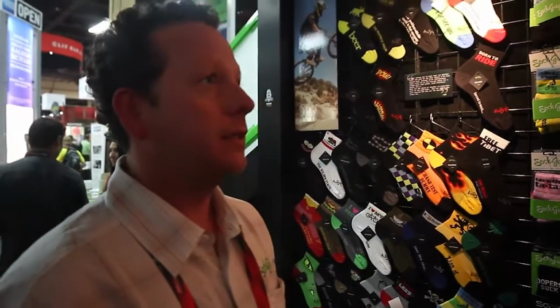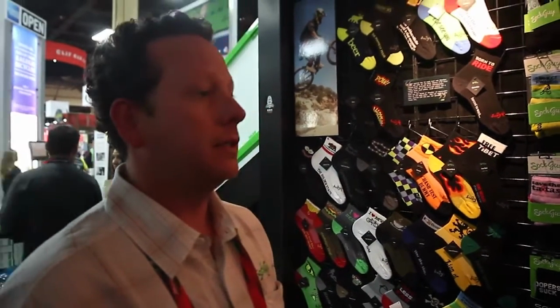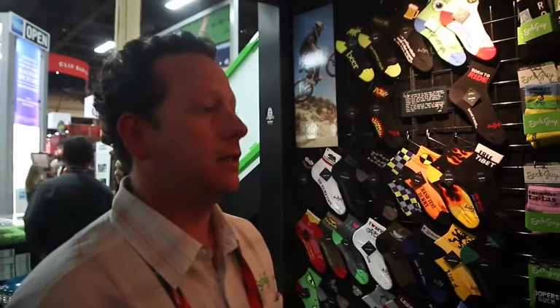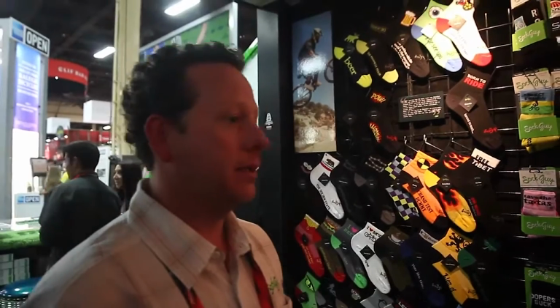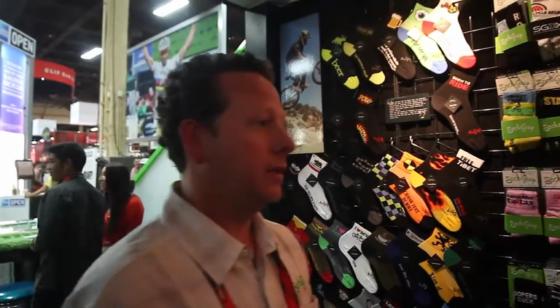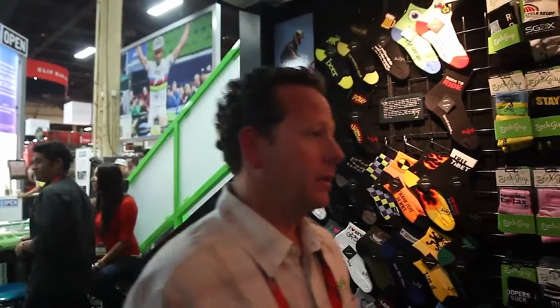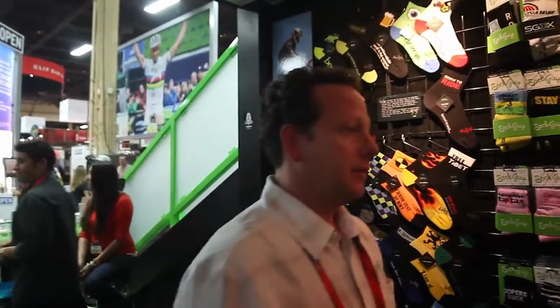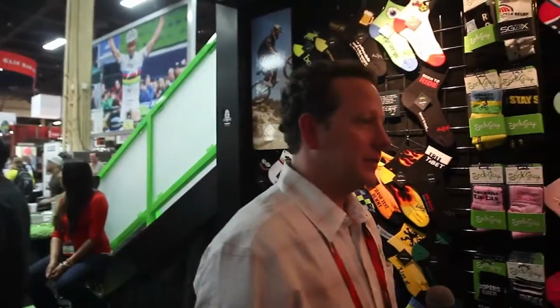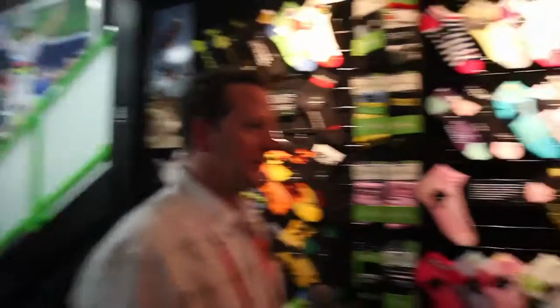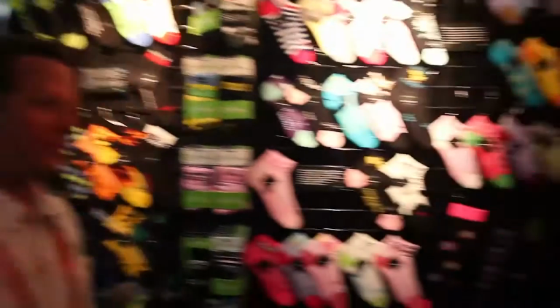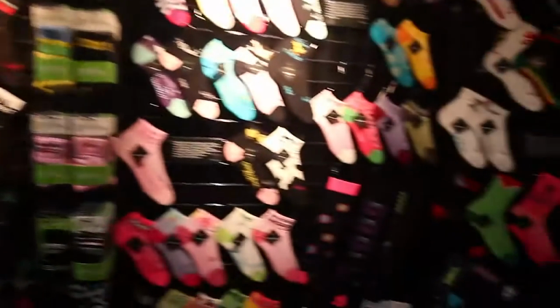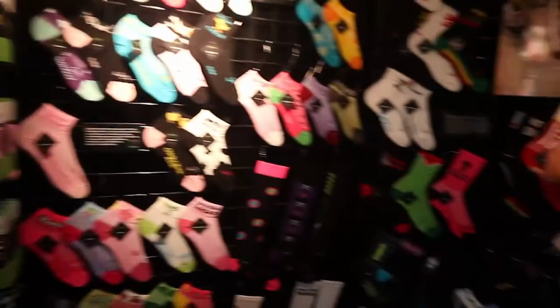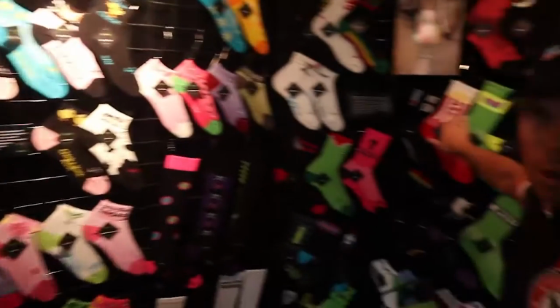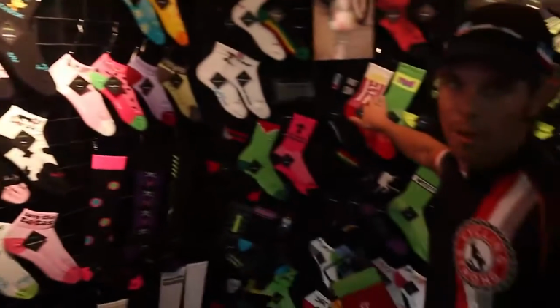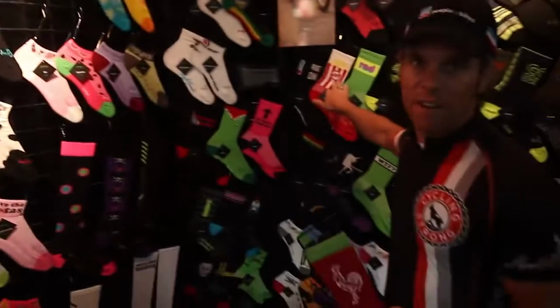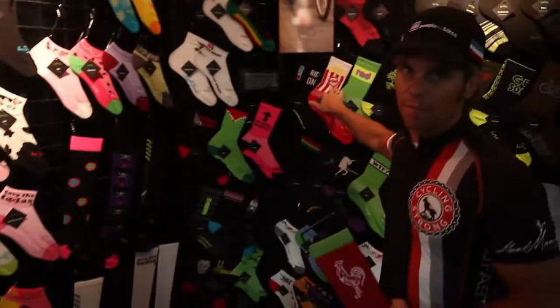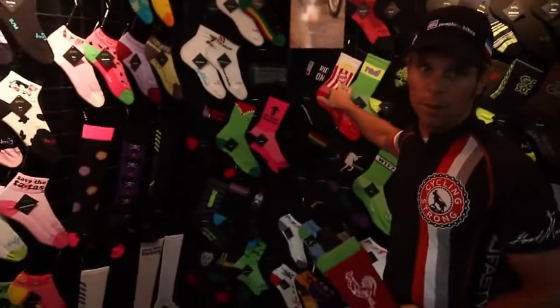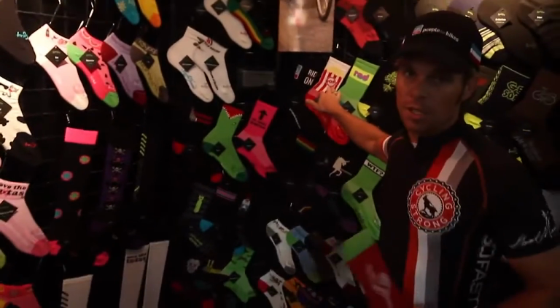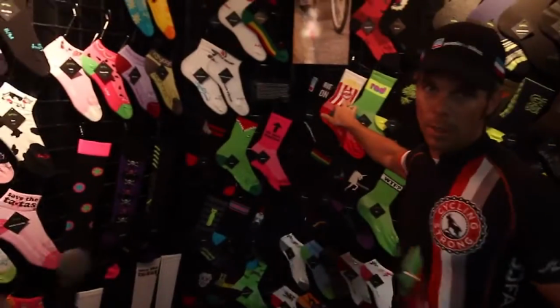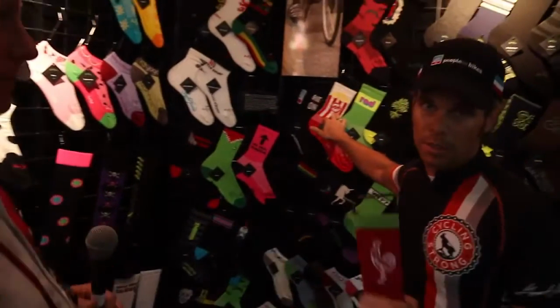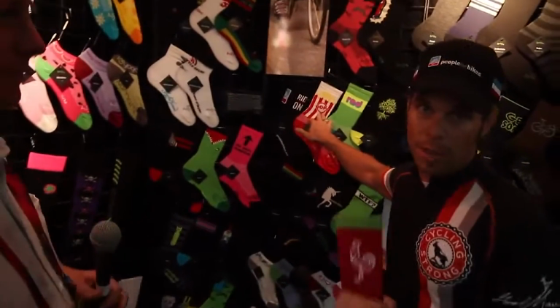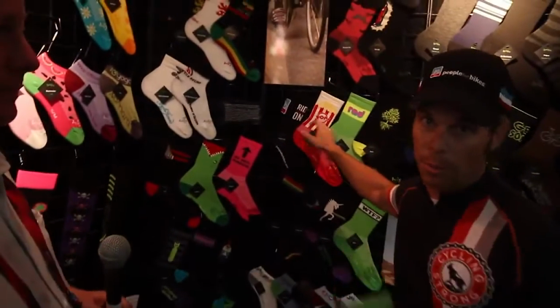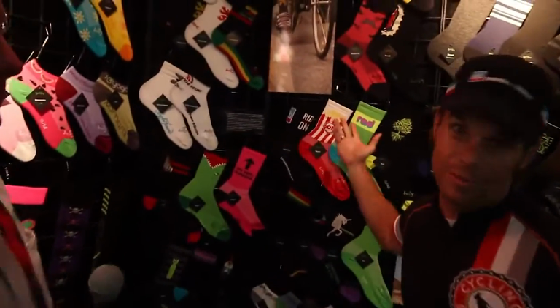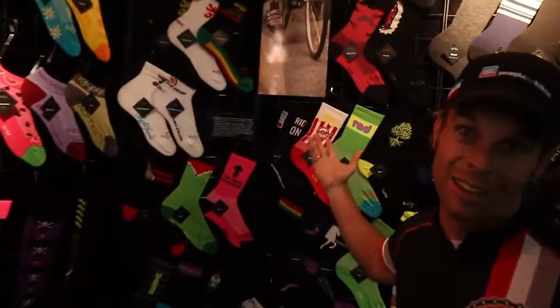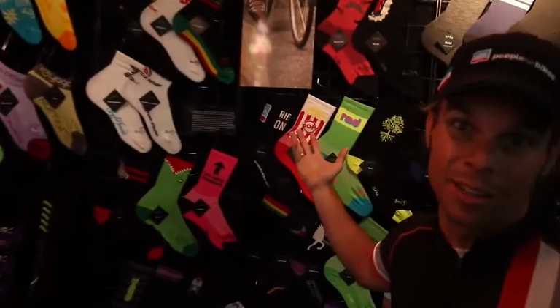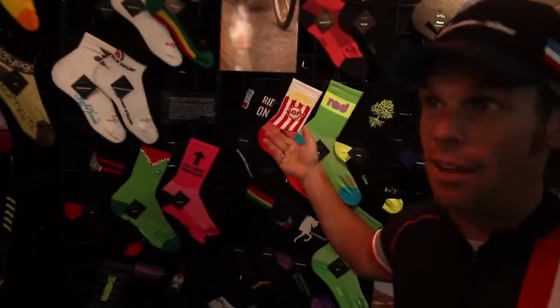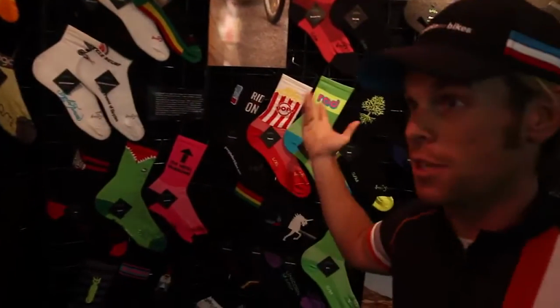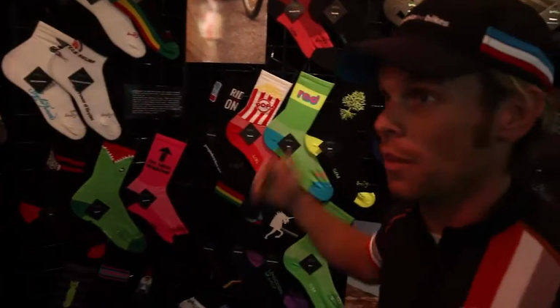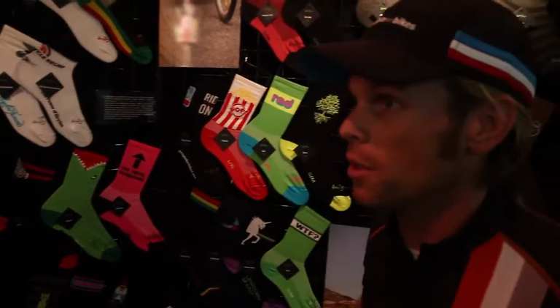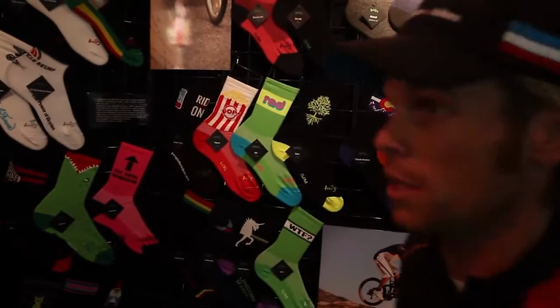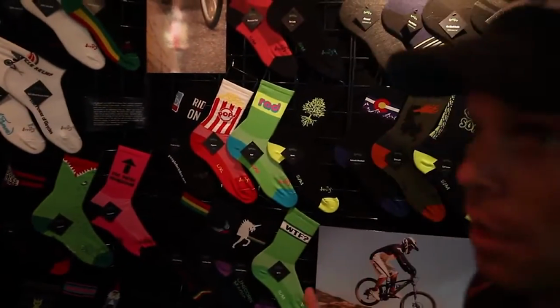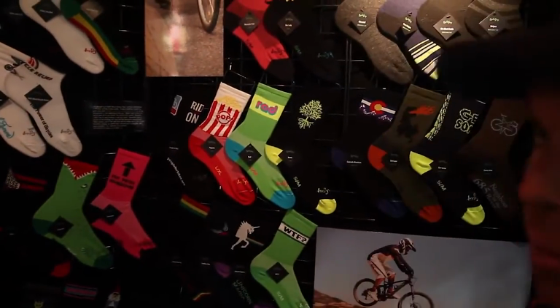My favorite — popcorn. I love popcorn. All of you know one of my favorite foods is dill pickles and popcorn. I could live life just on those two things.